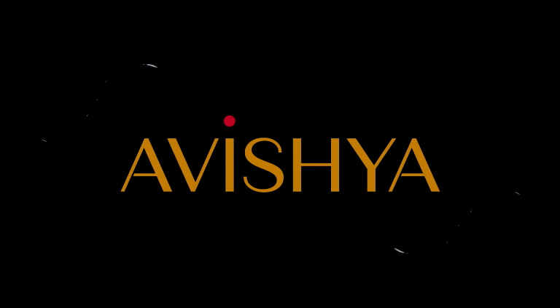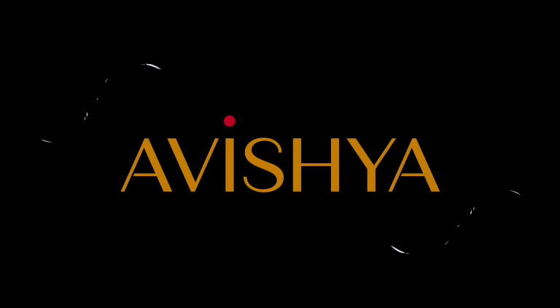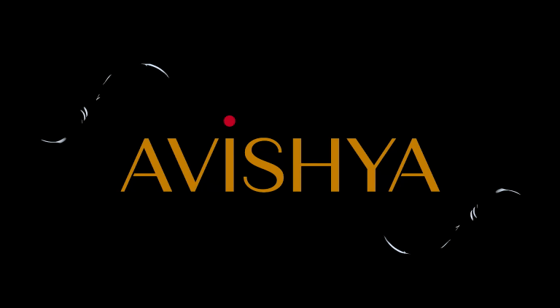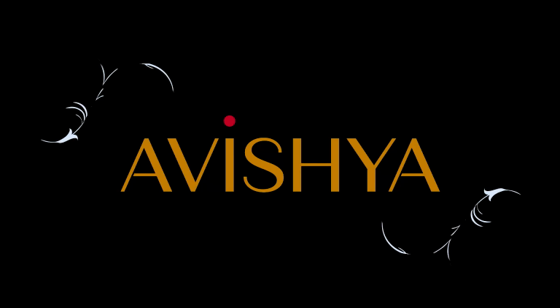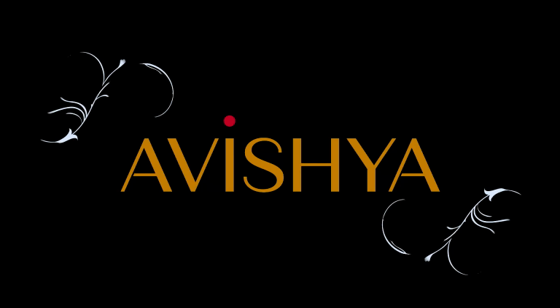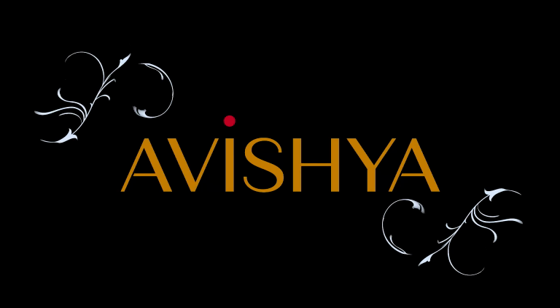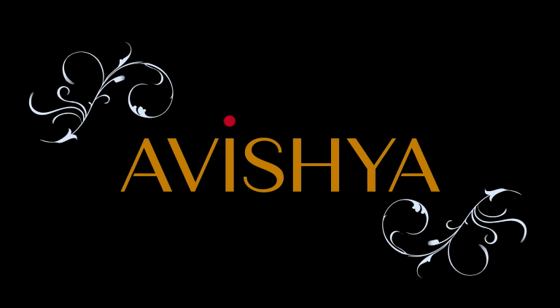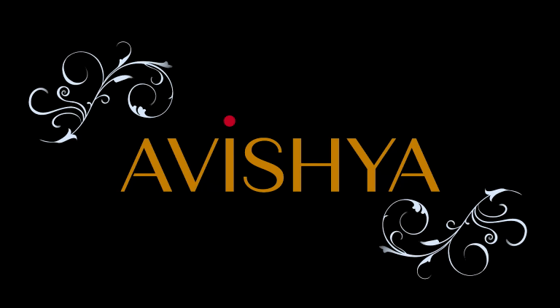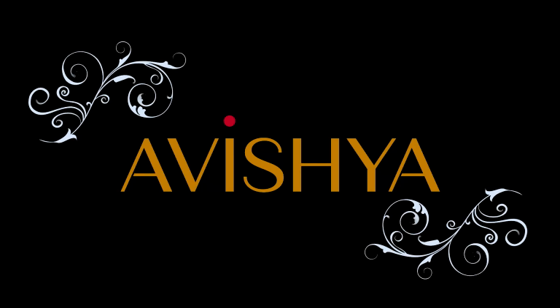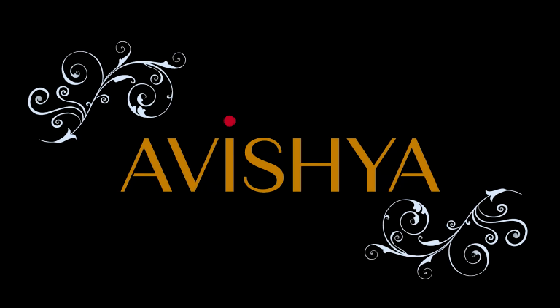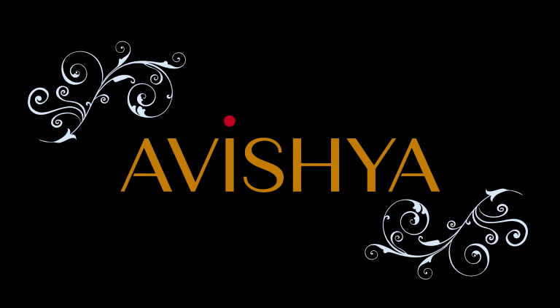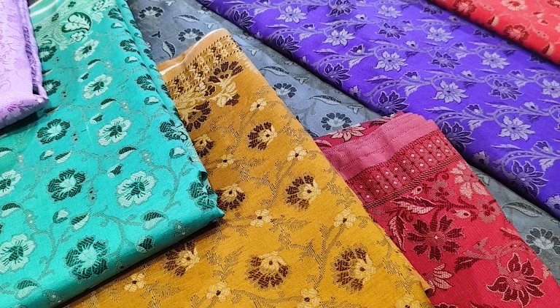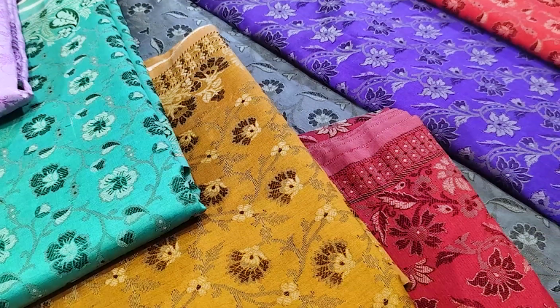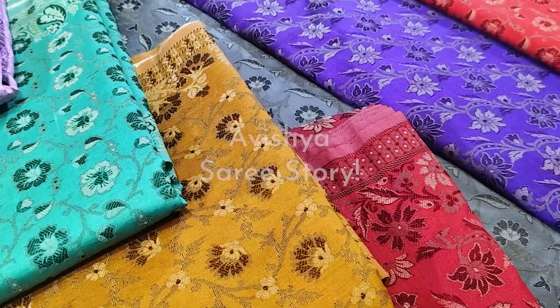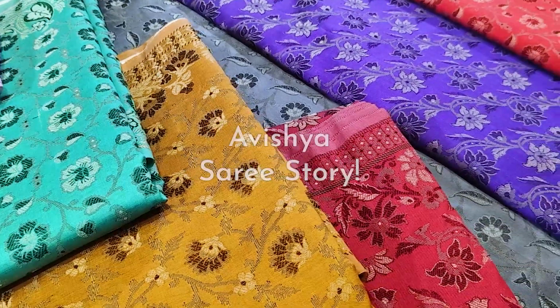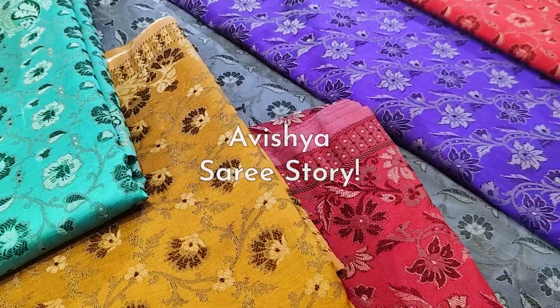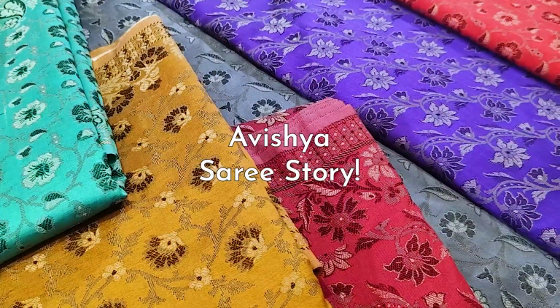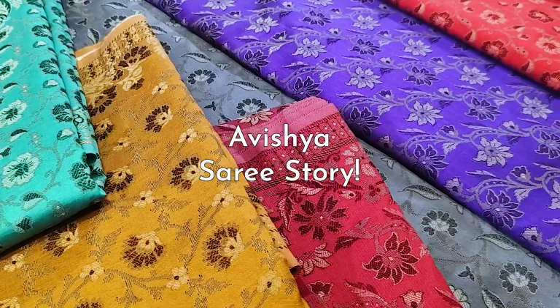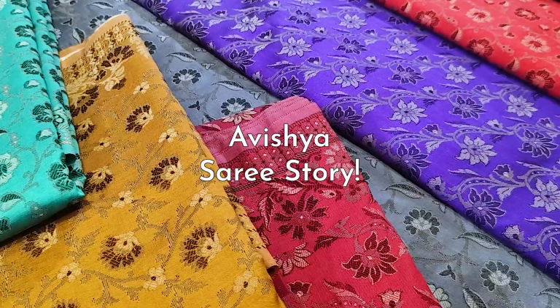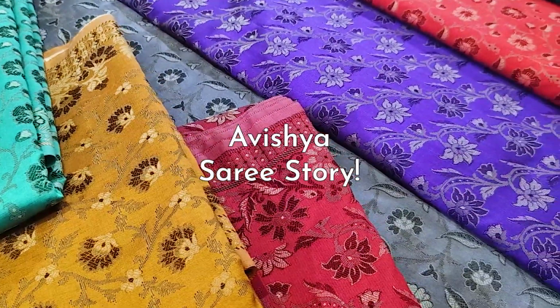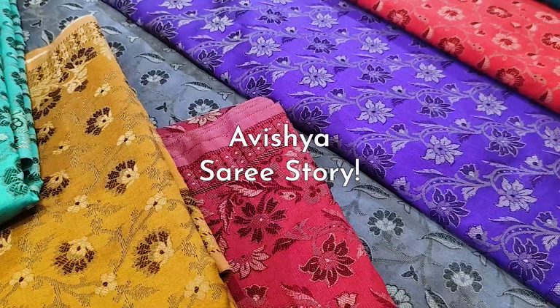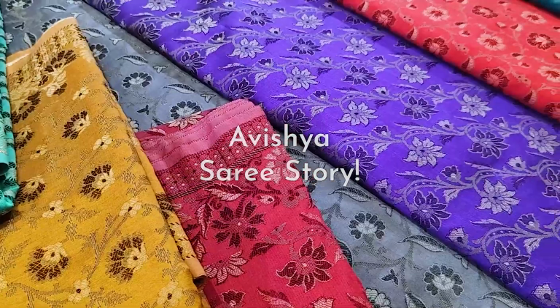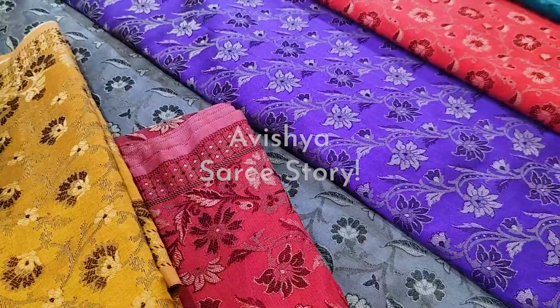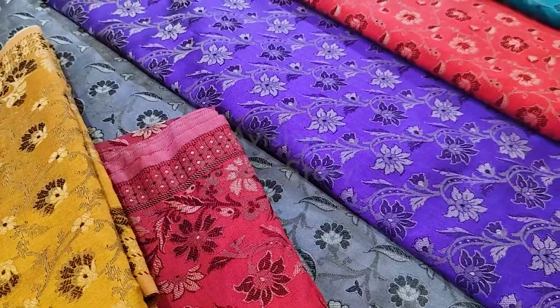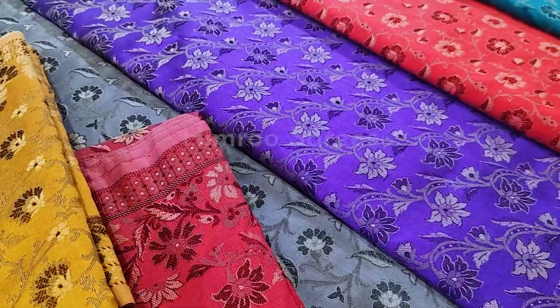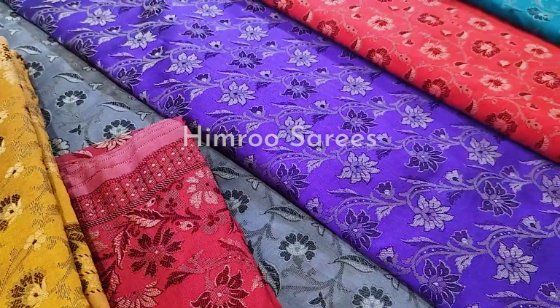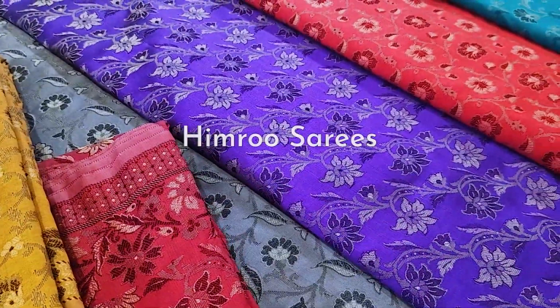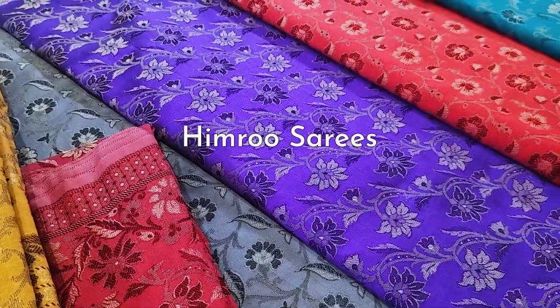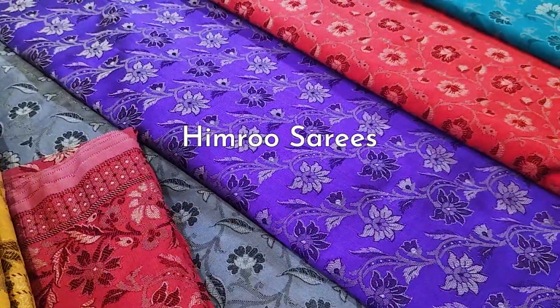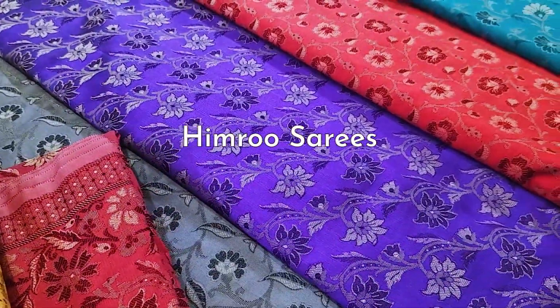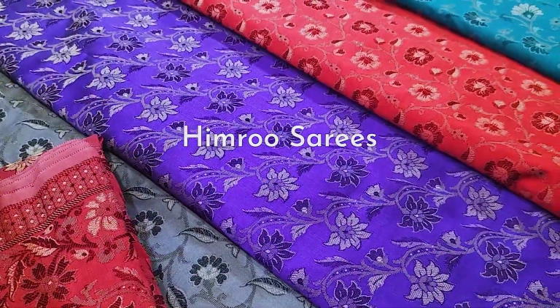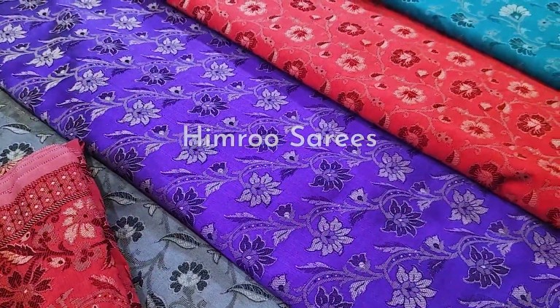Hello Avishya fans and handloom saree lovers. Today in our handloom saree story series, we are going to be looking at Himru sarees.